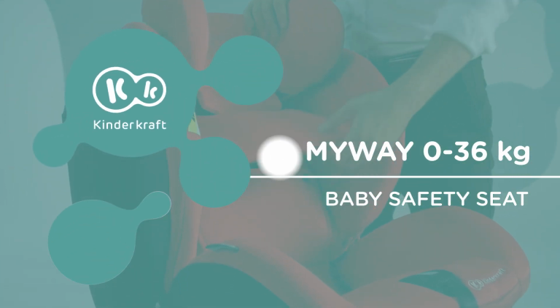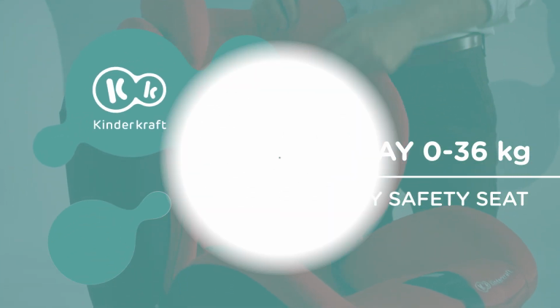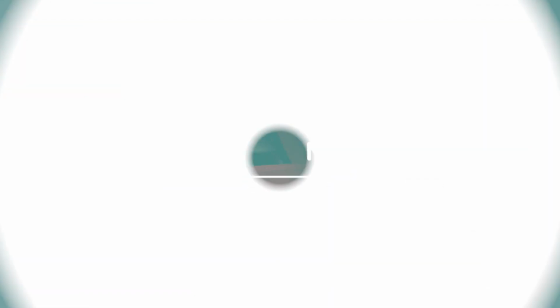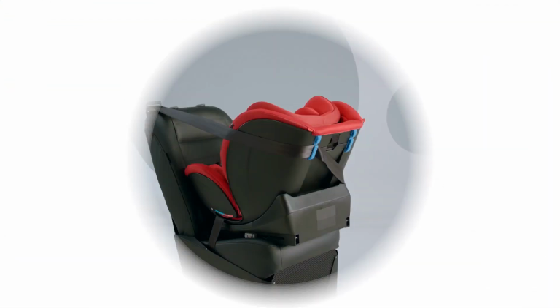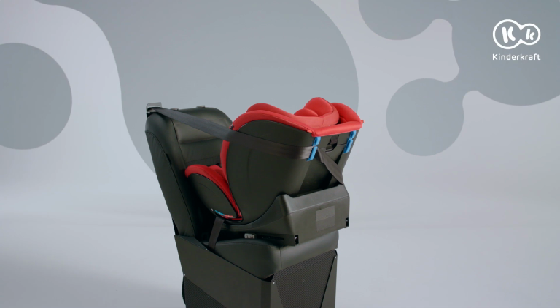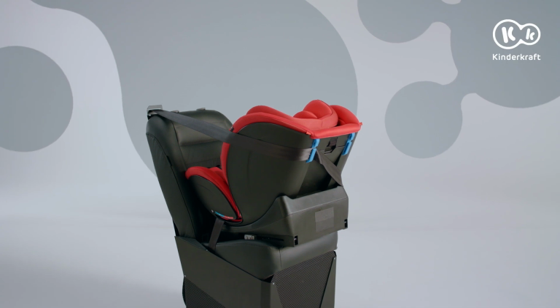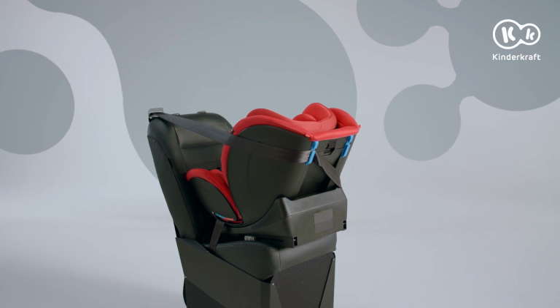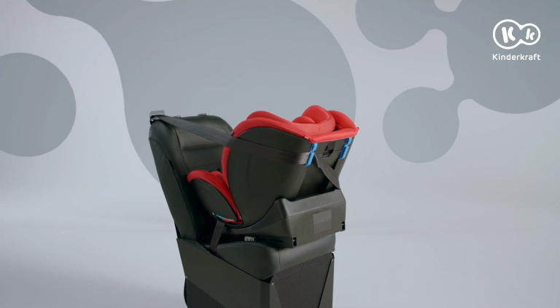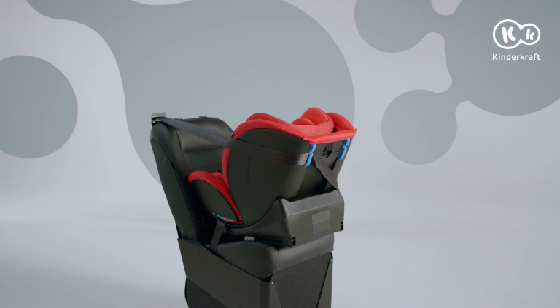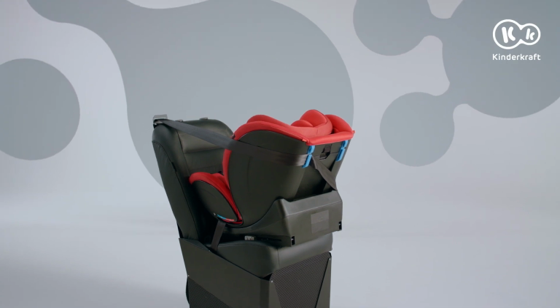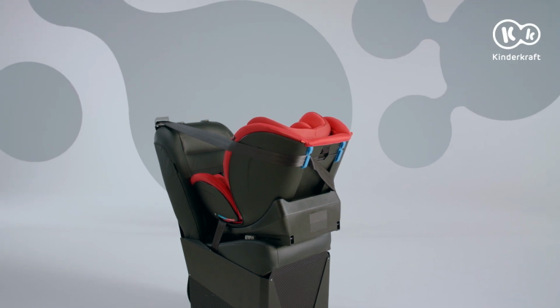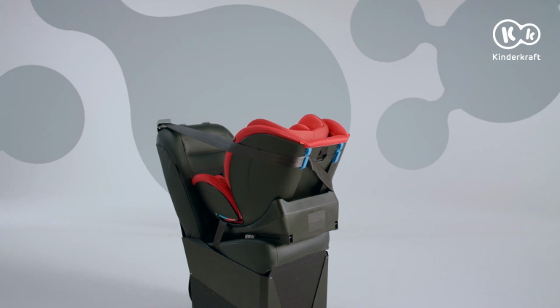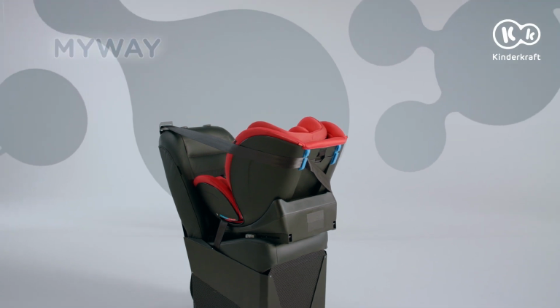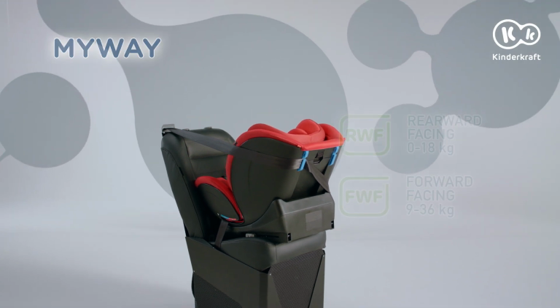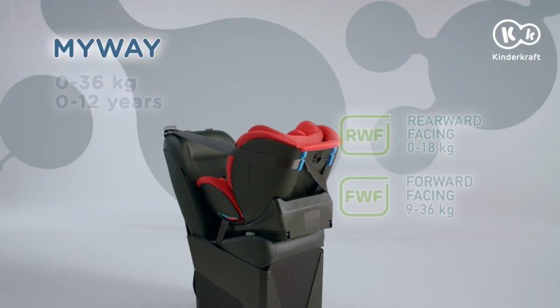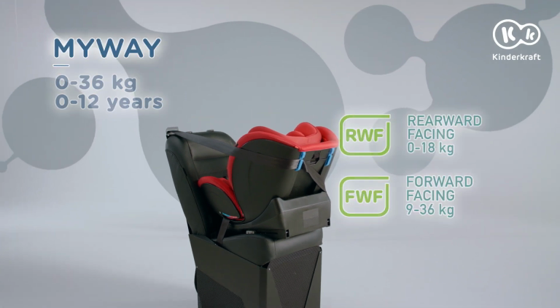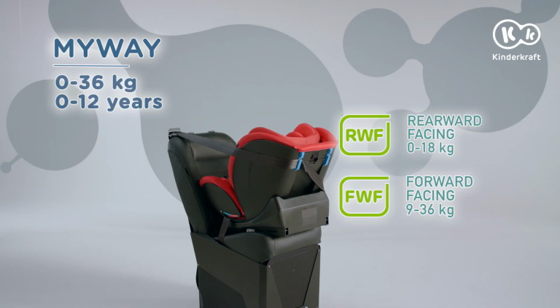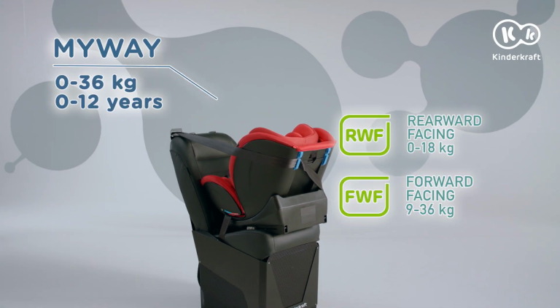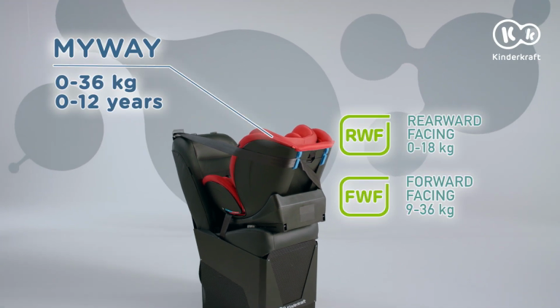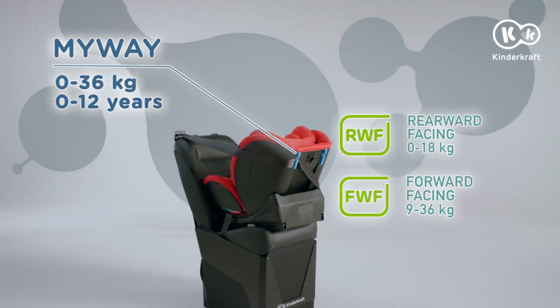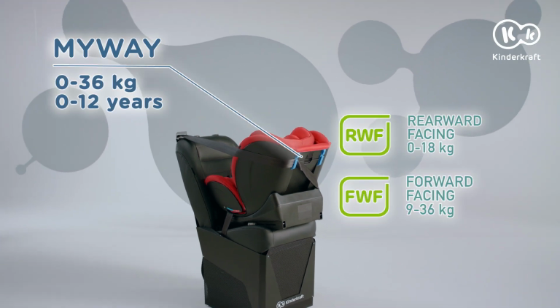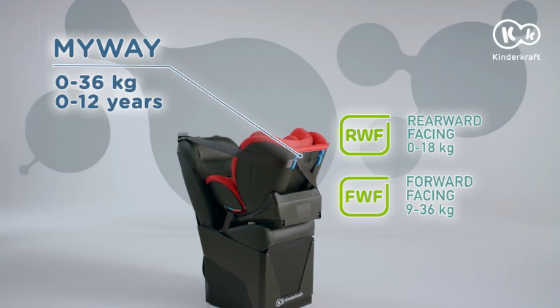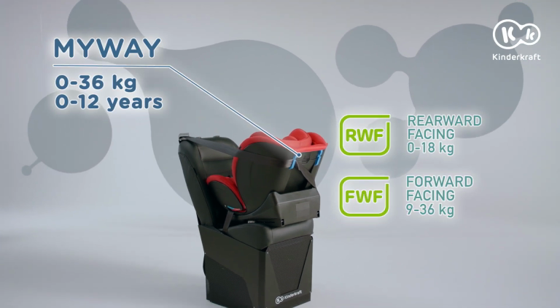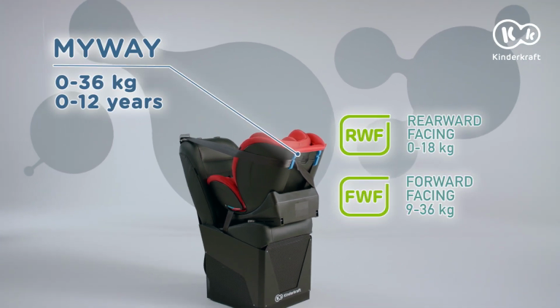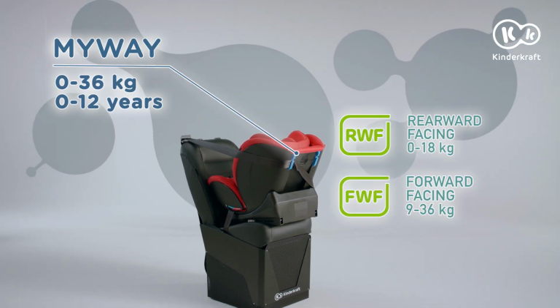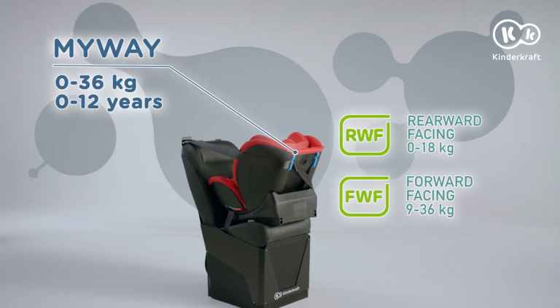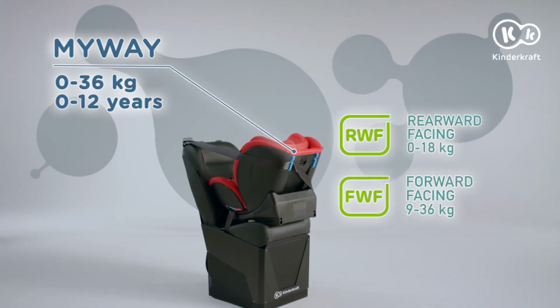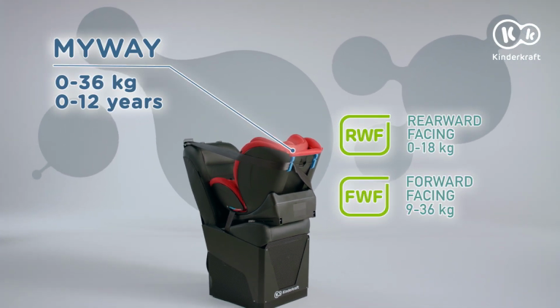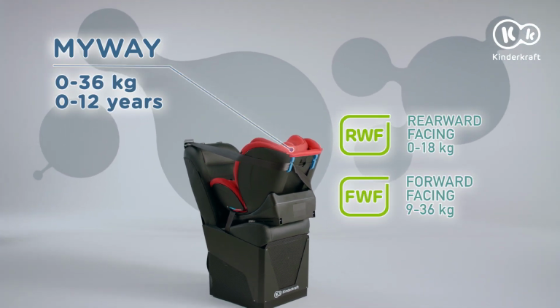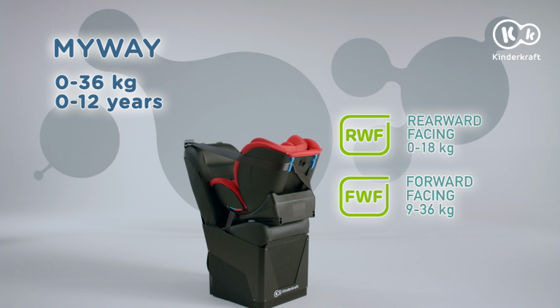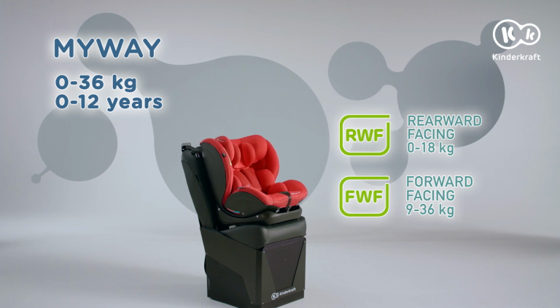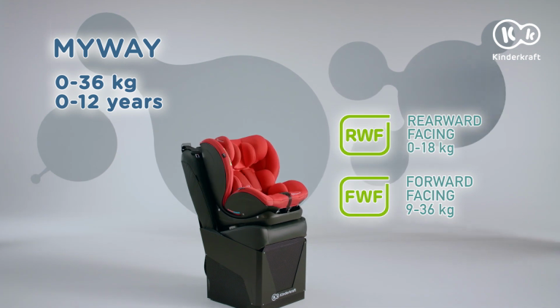Need a seat for many years of safe car travel? Choose MyWay, a reversible child safety seat.